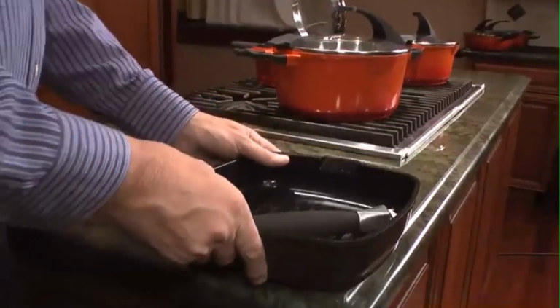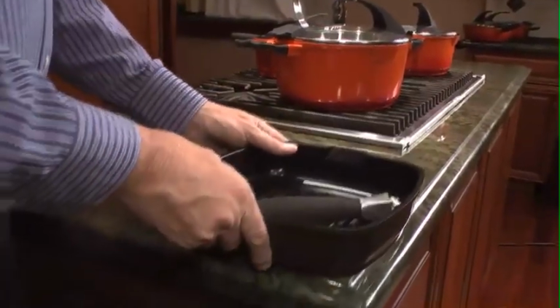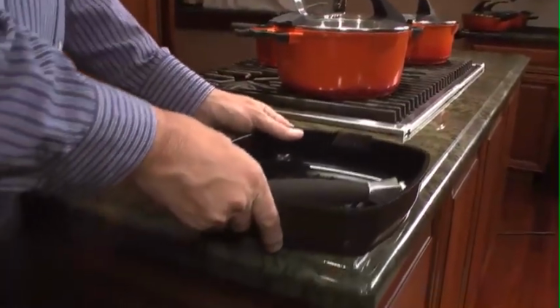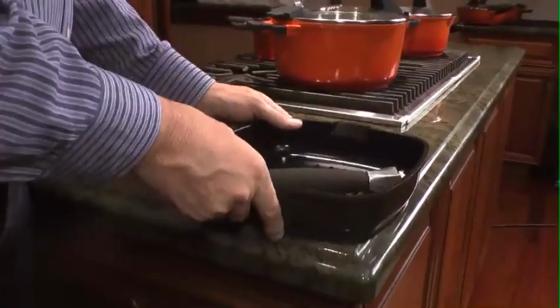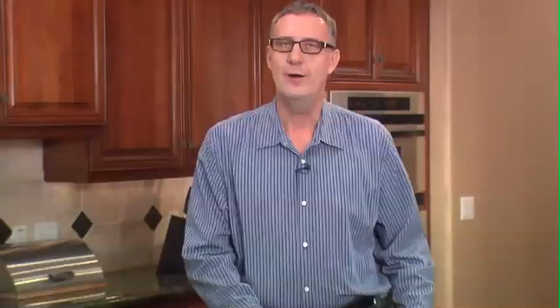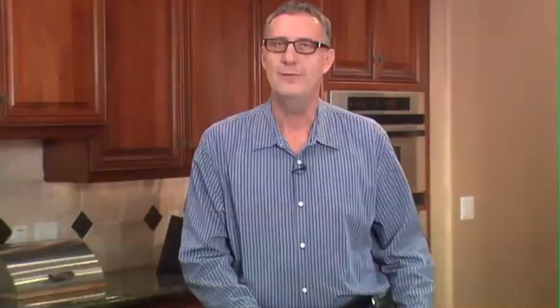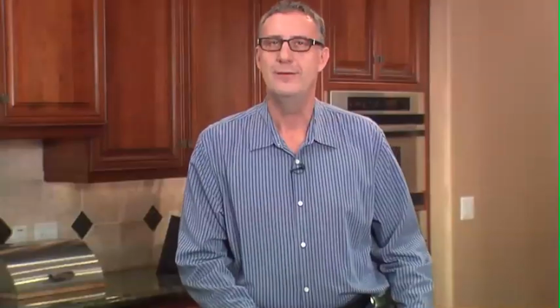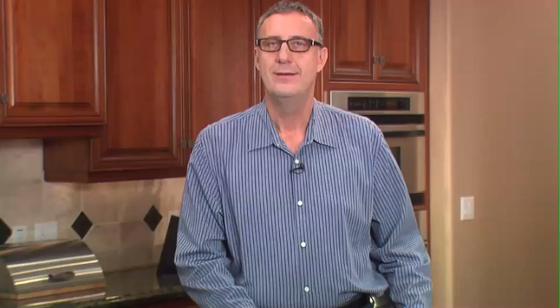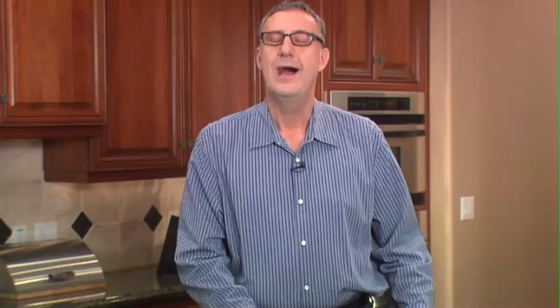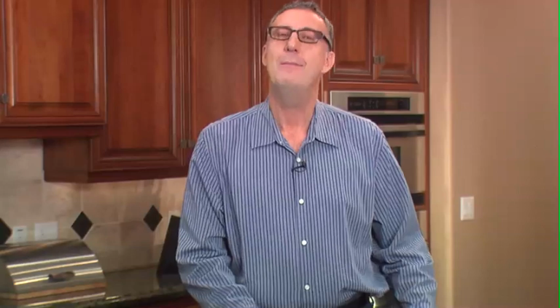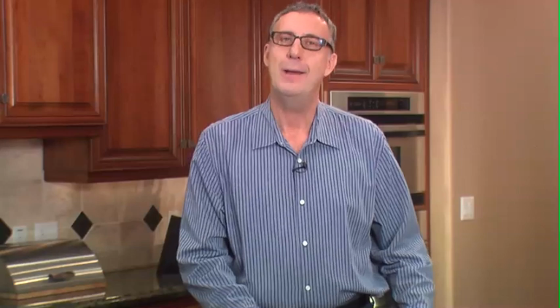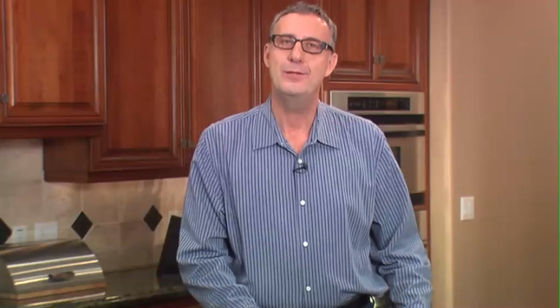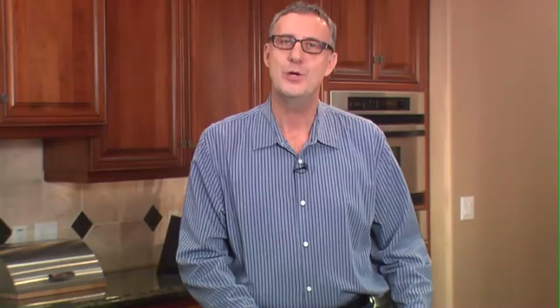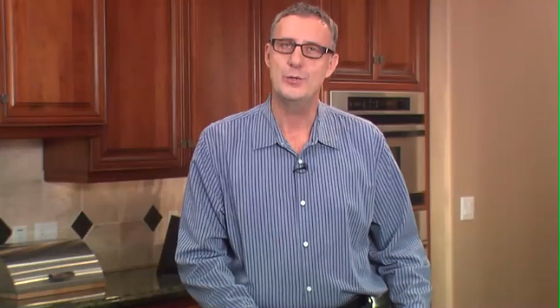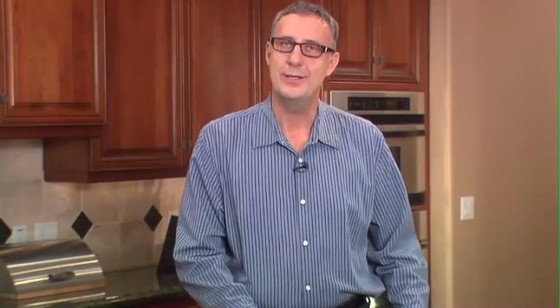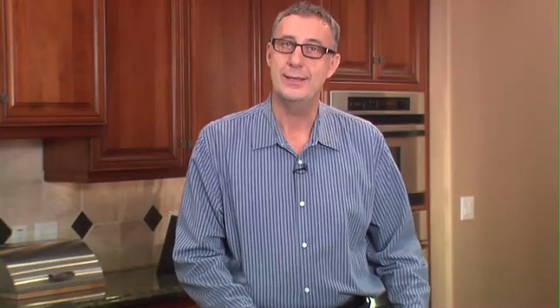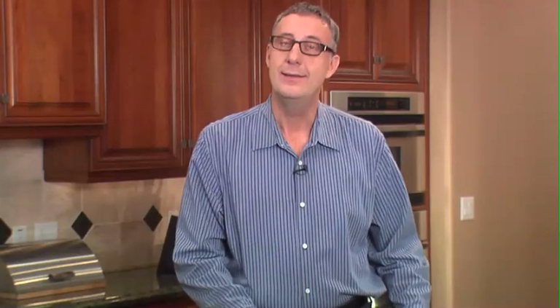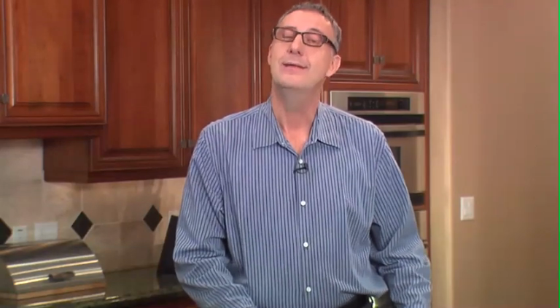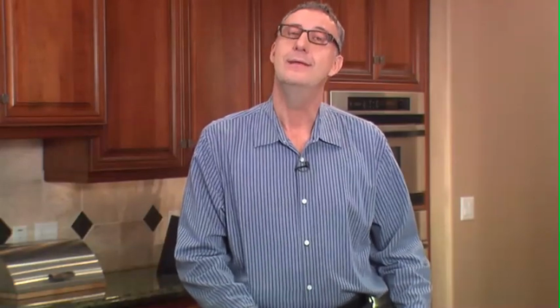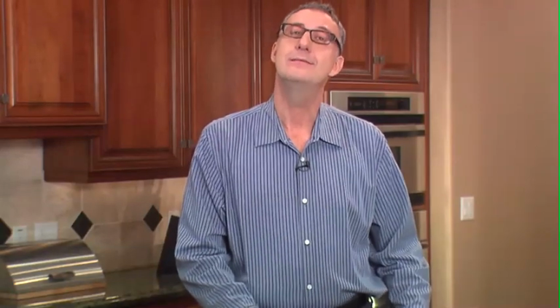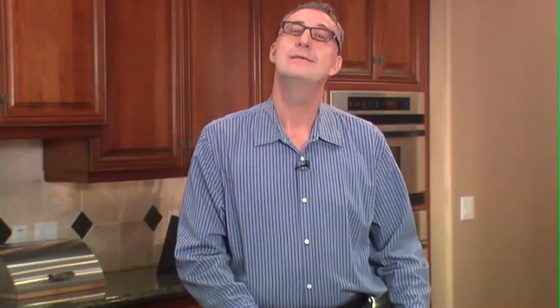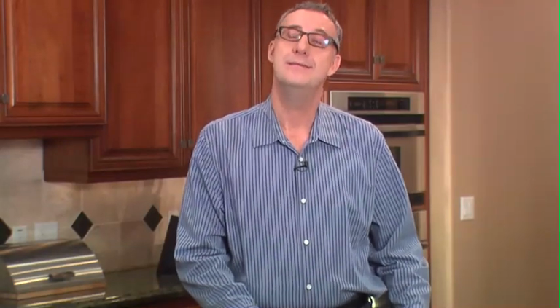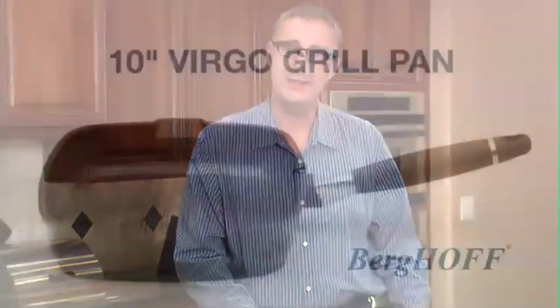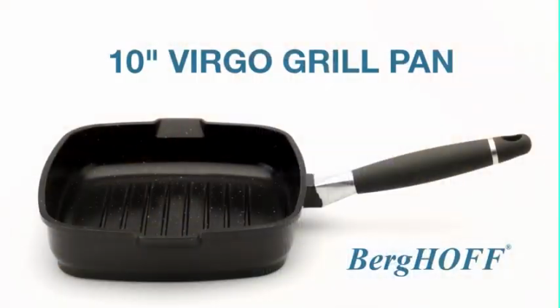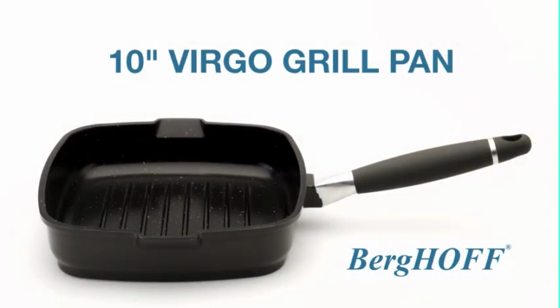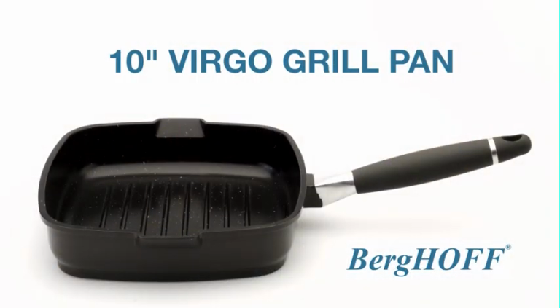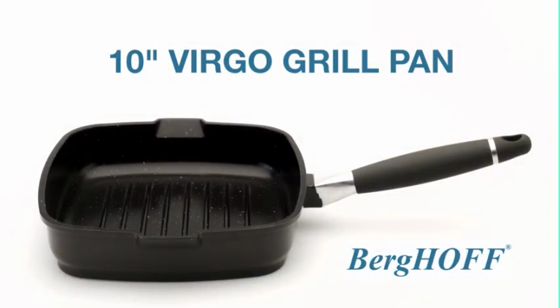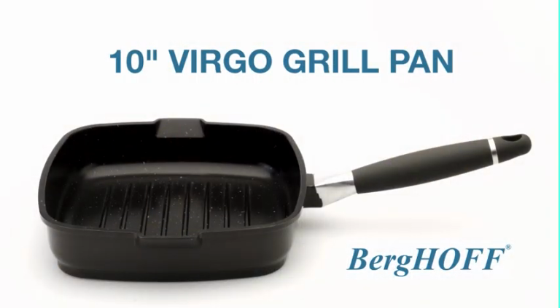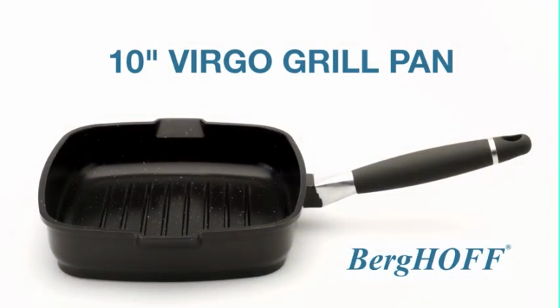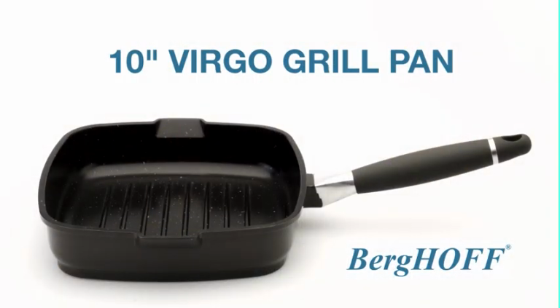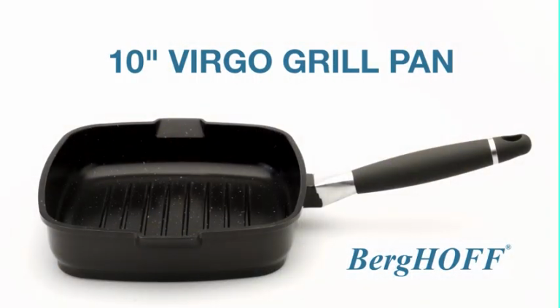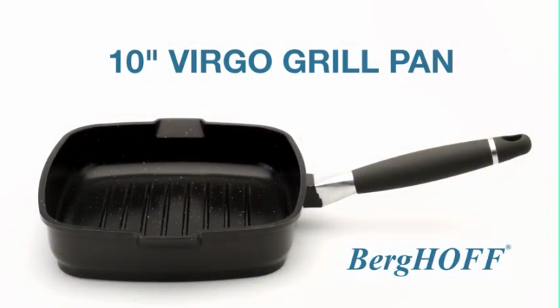For Virgo, I'm happy to show you today this 10-inch square grill pan.